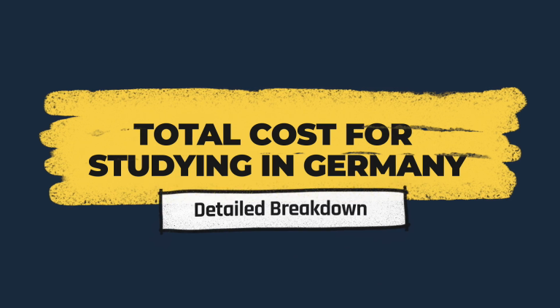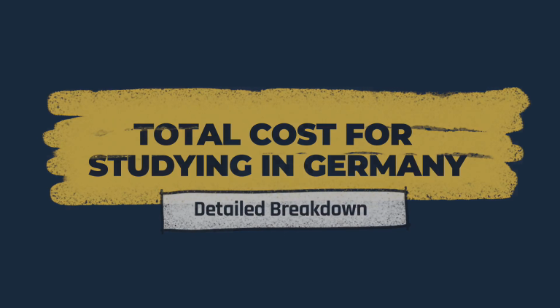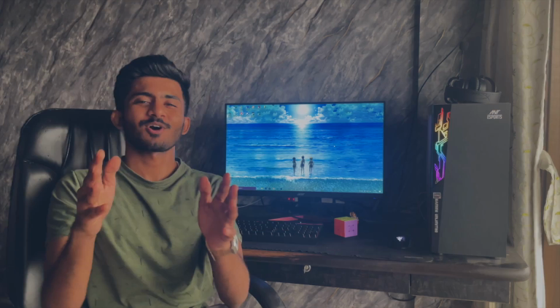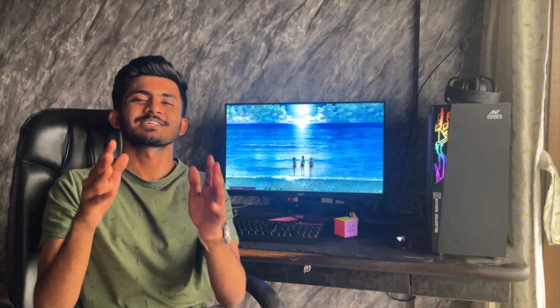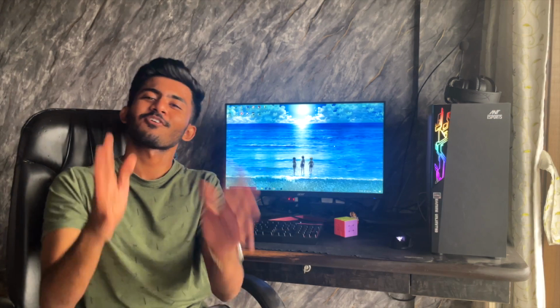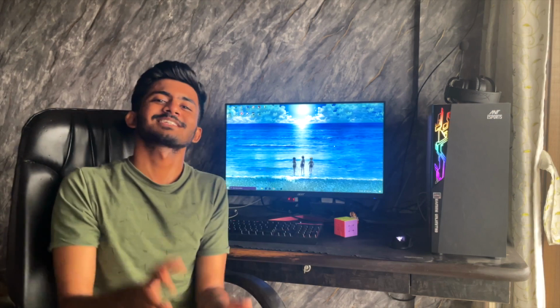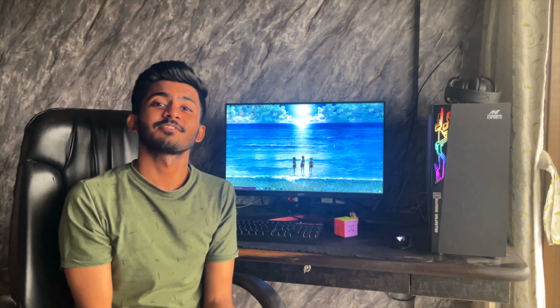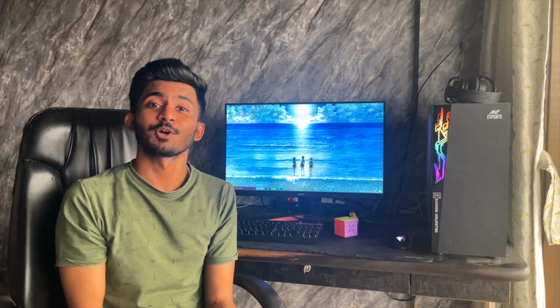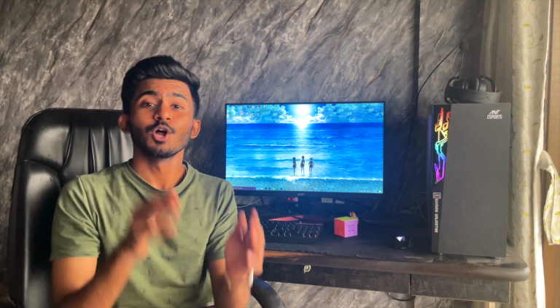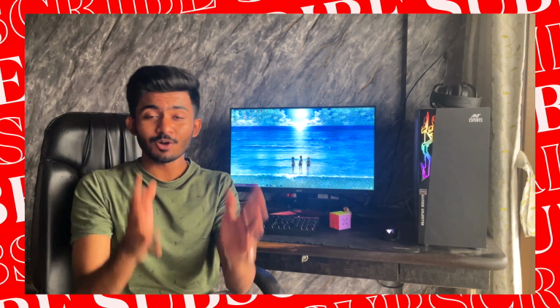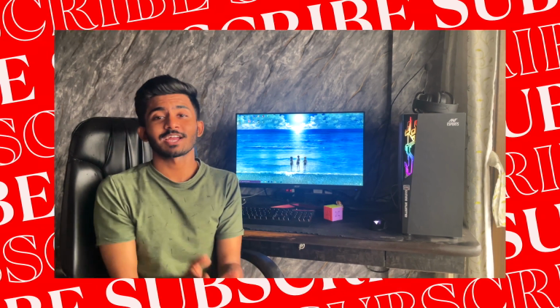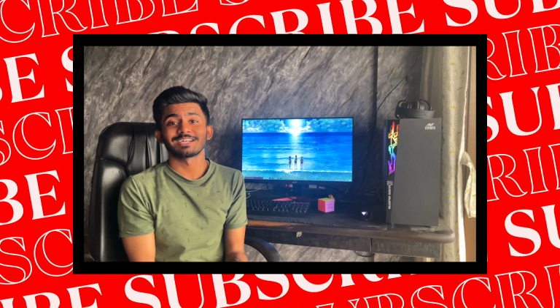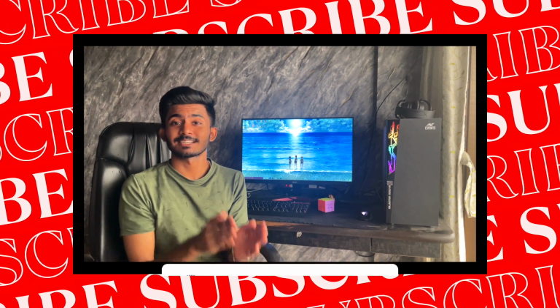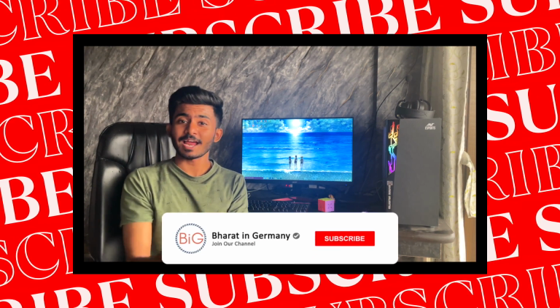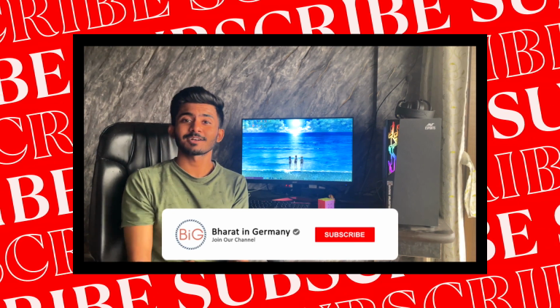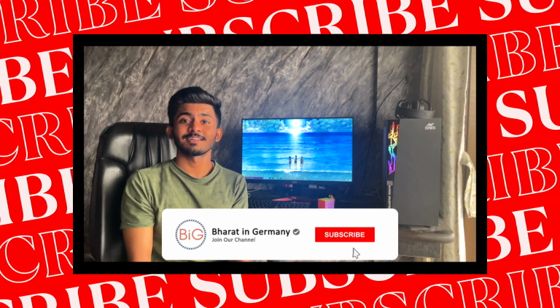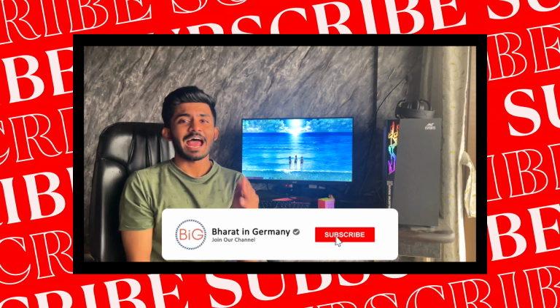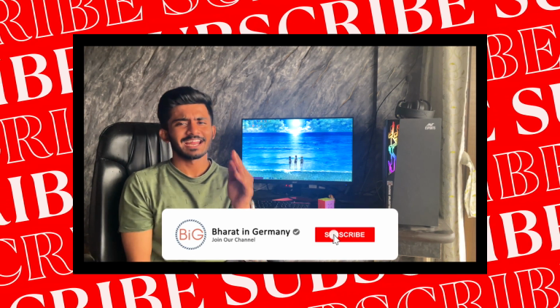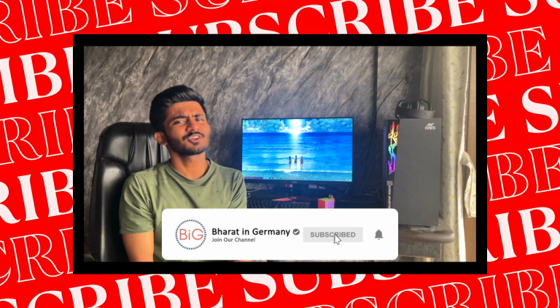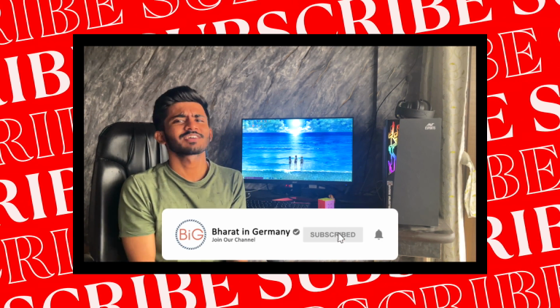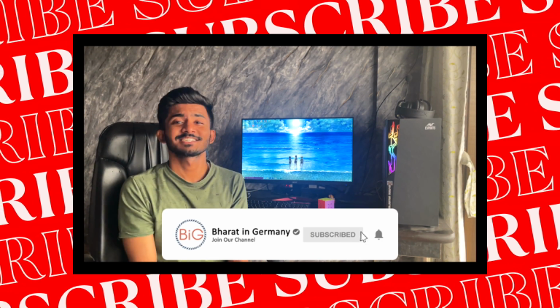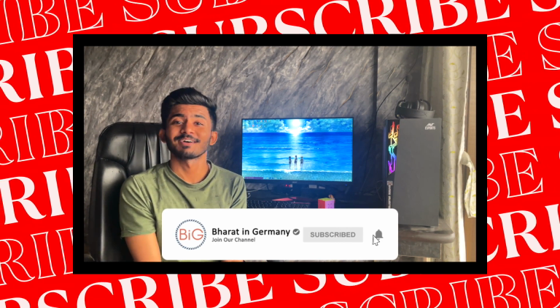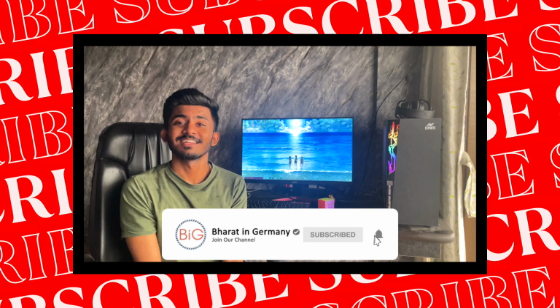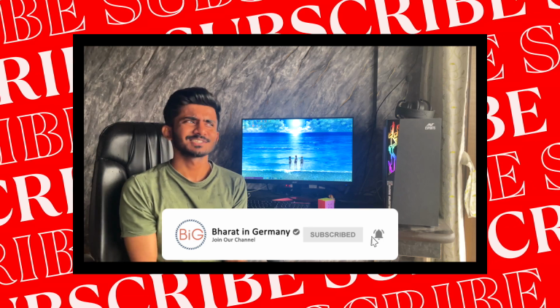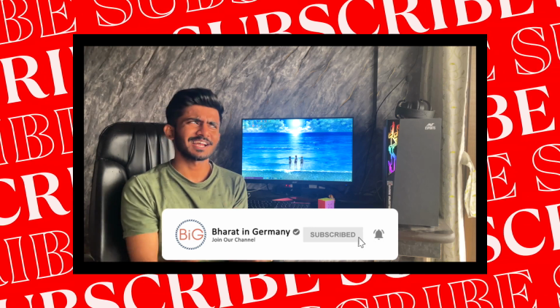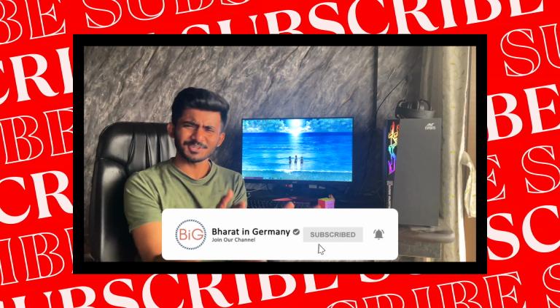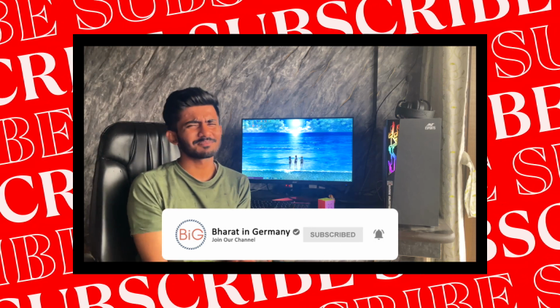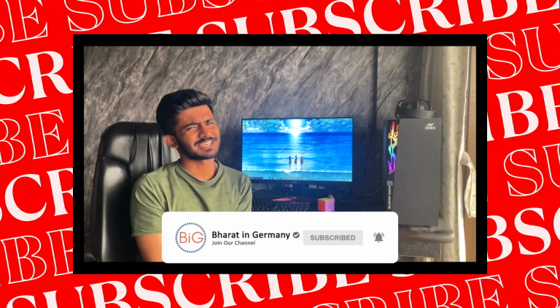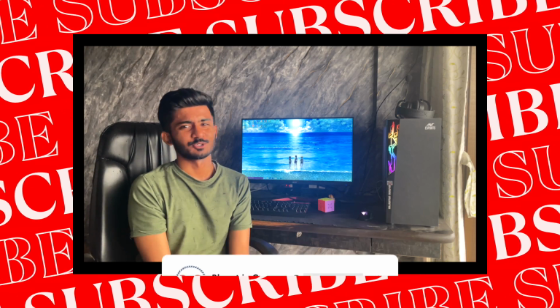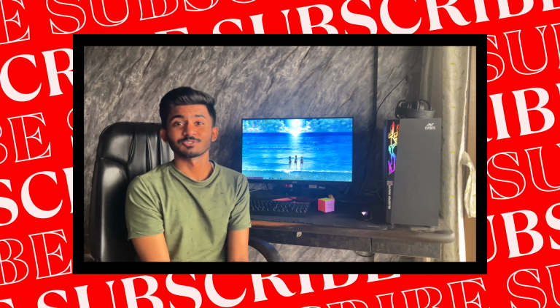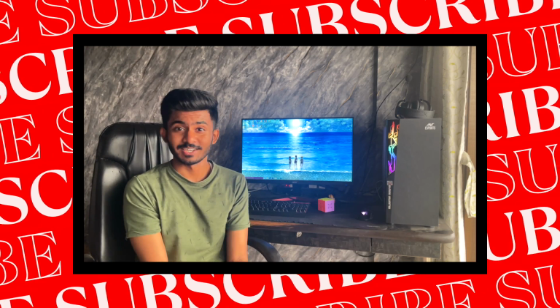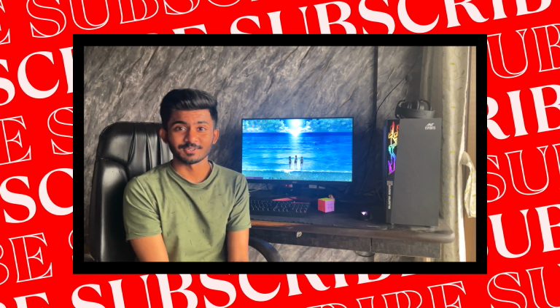As always, before we start the video, don't forget to hit the subscribe button and hit the notification bell so that you don't miss any future videos.